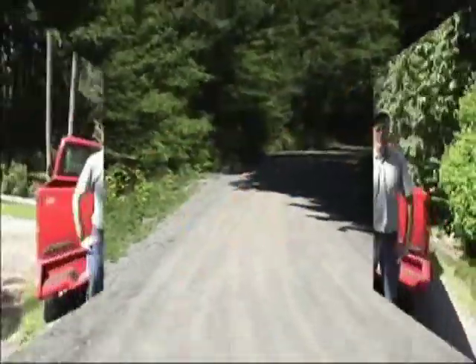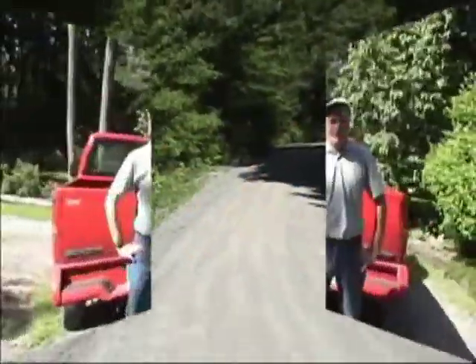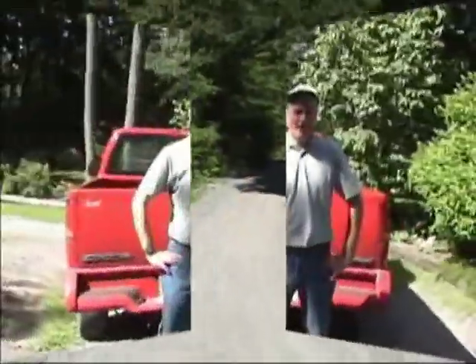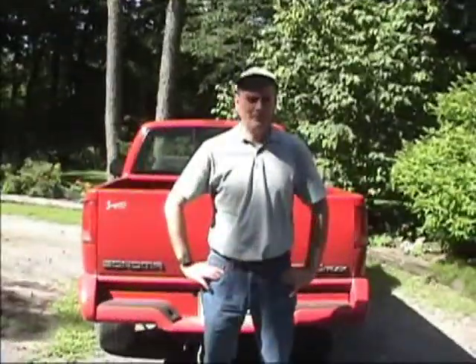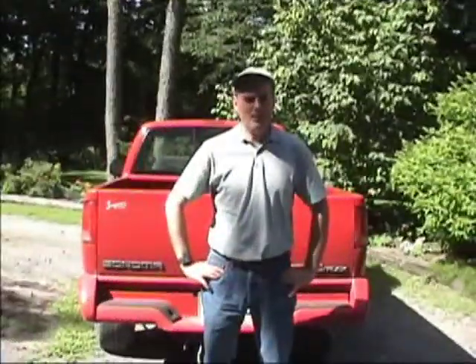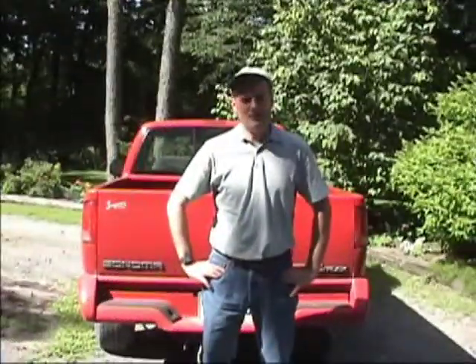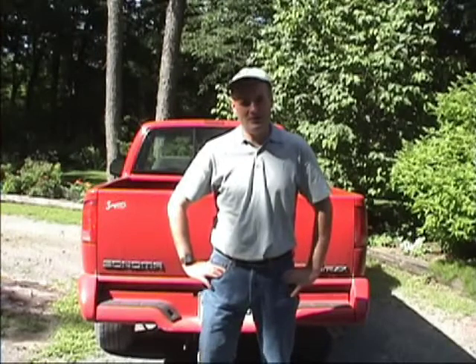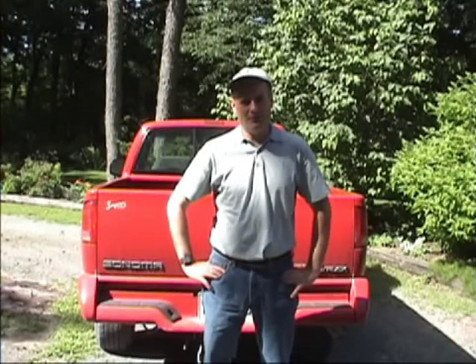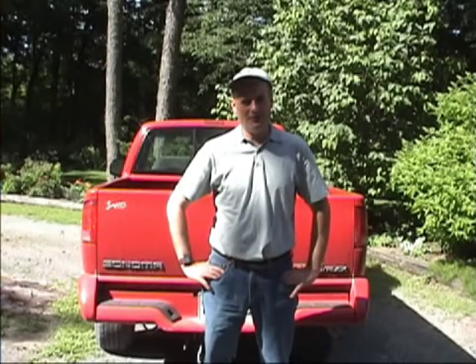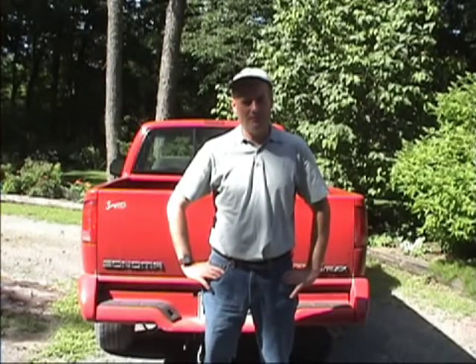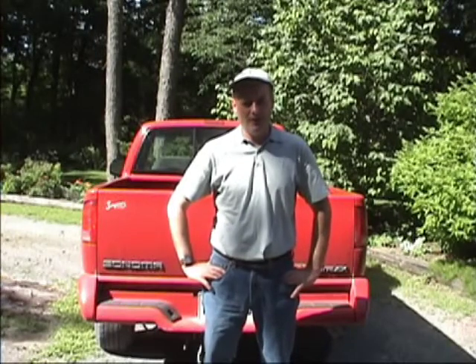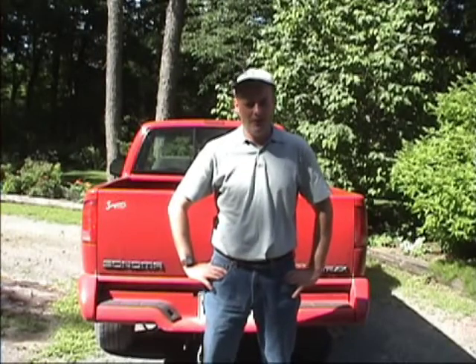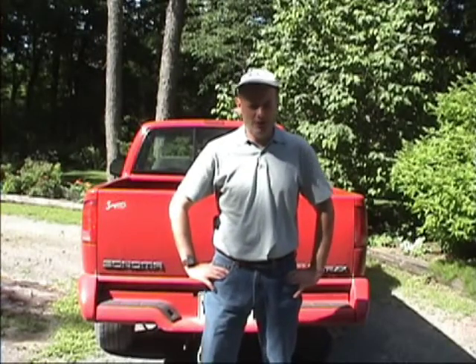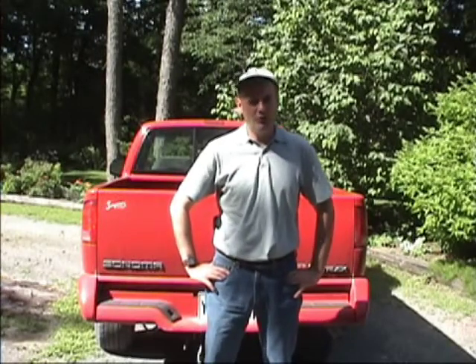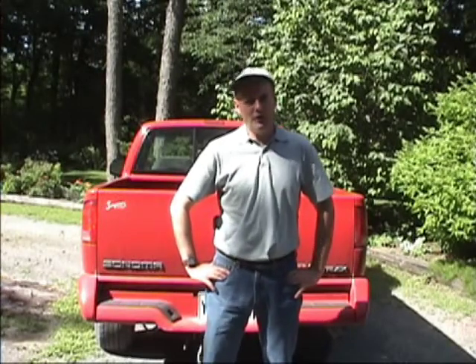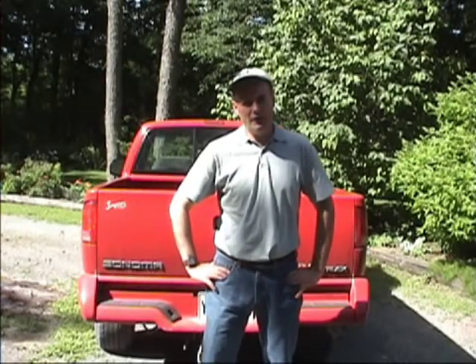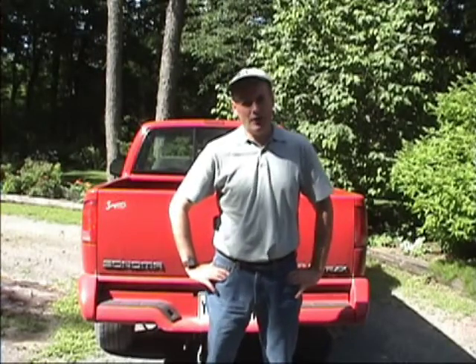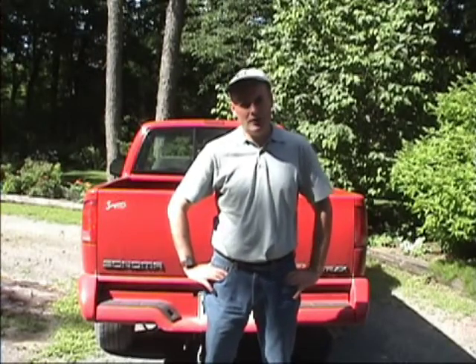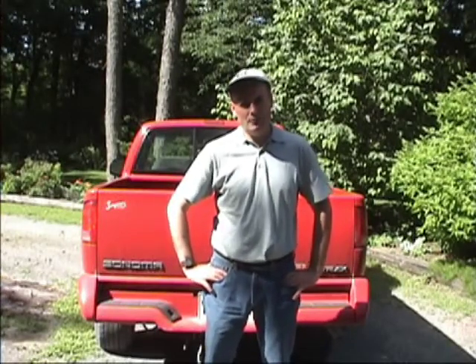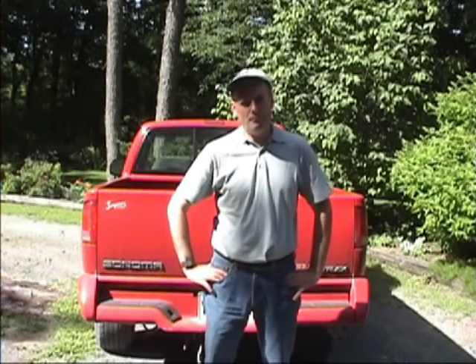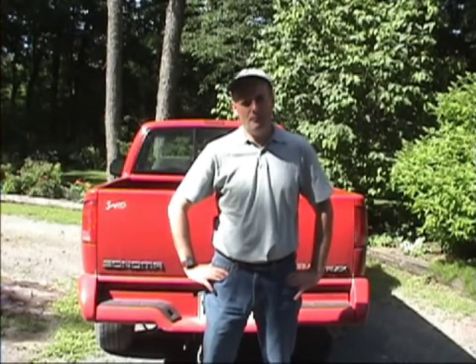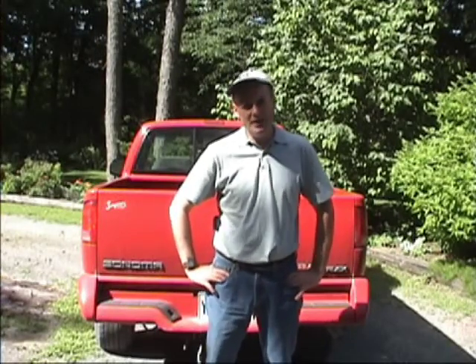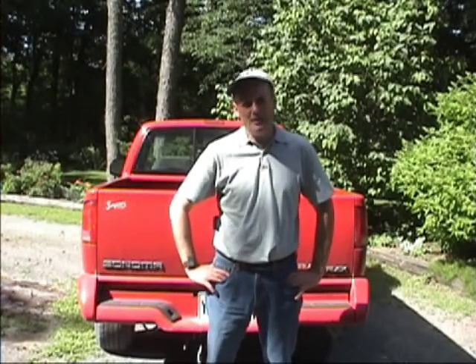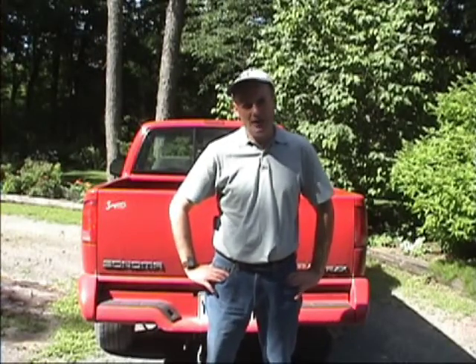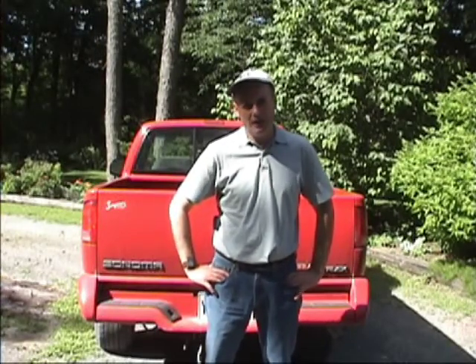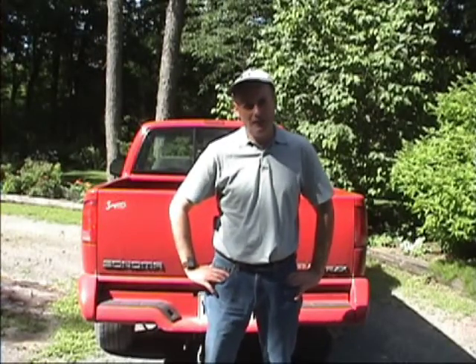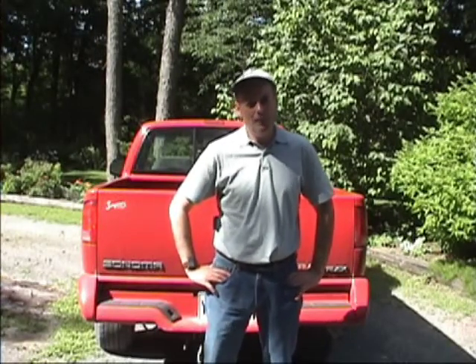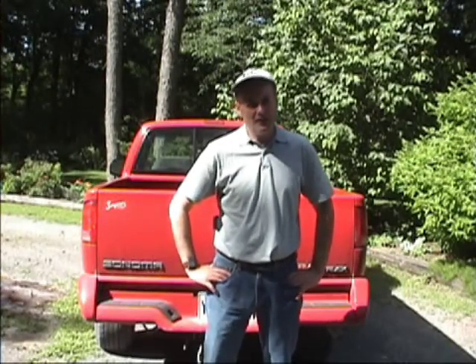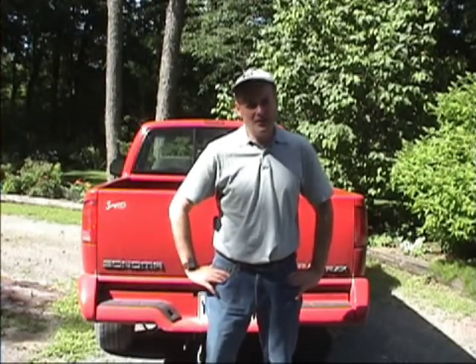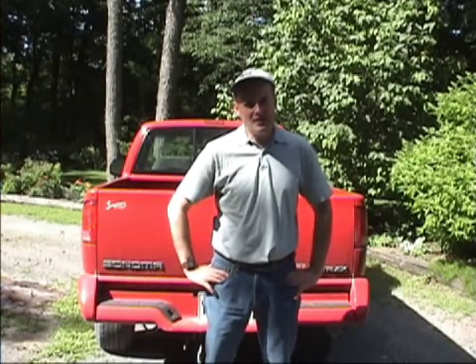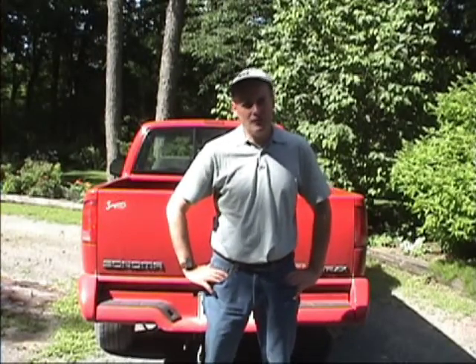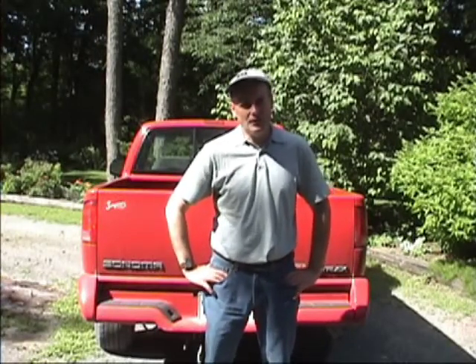I'm Pete Stevens. Trailering a load can be pretty intimidating, but it doesn't have to be. With the right equipment, a little bit of ingenuity, and a little bit of luck, trailering a load can be a pleasant and enjoyable experience.